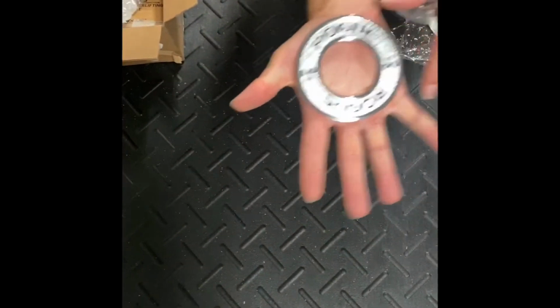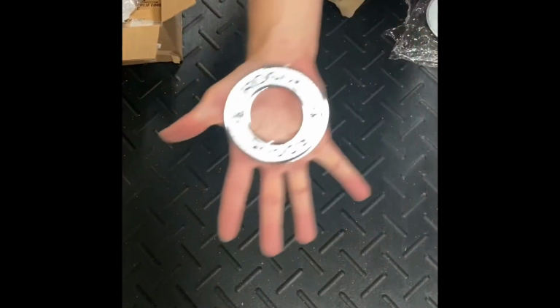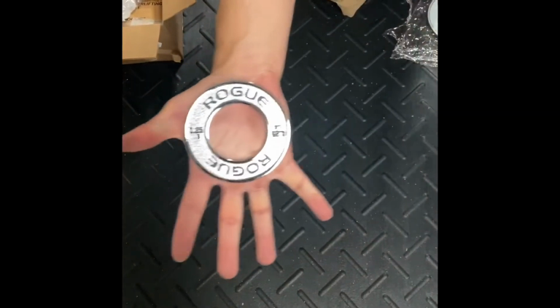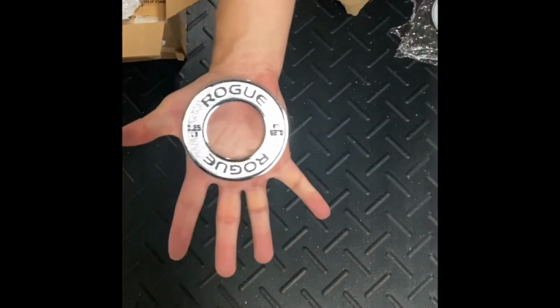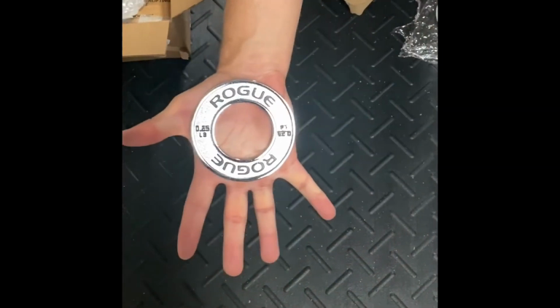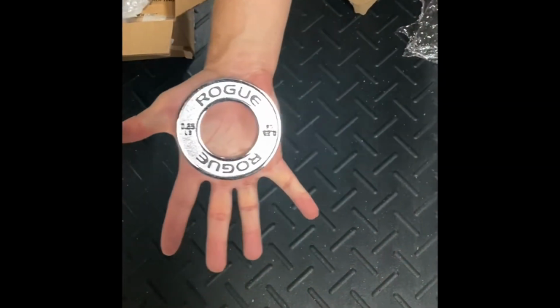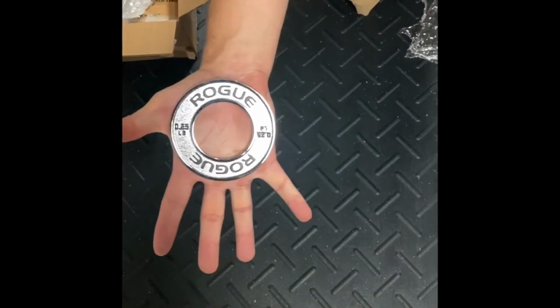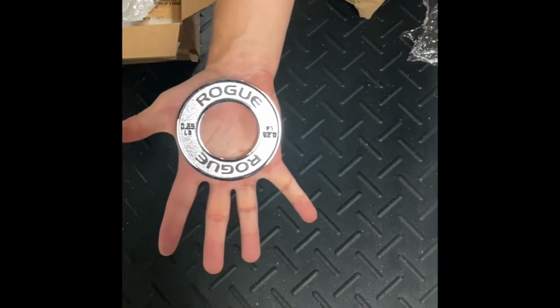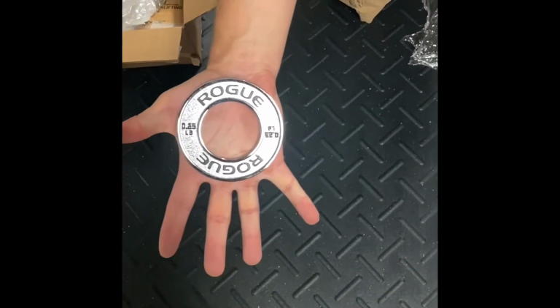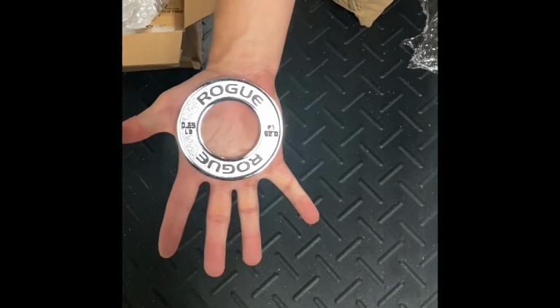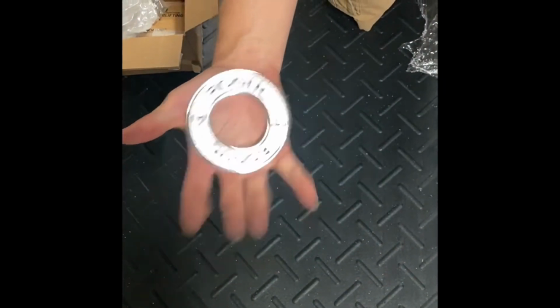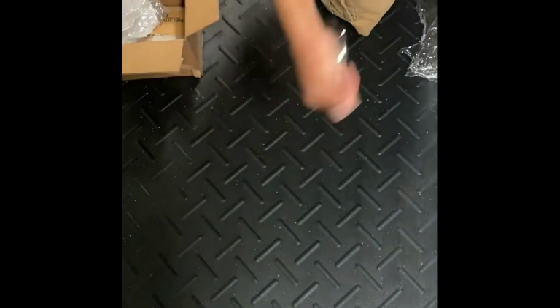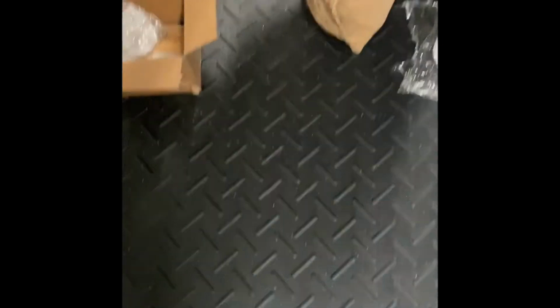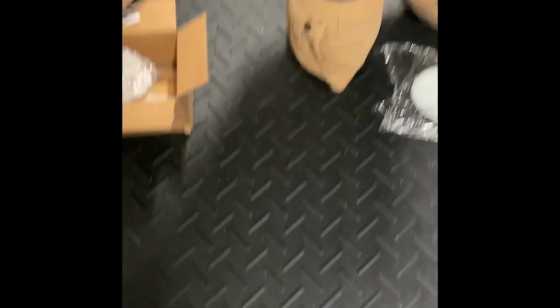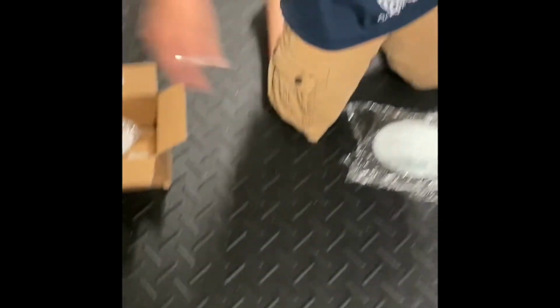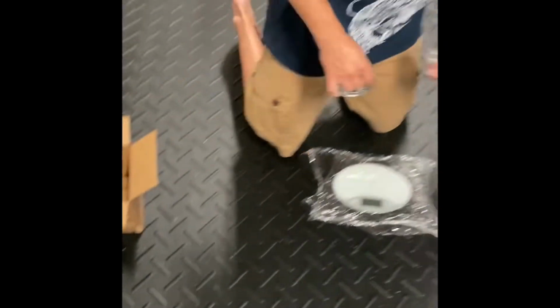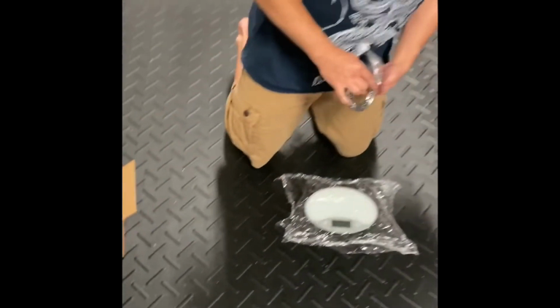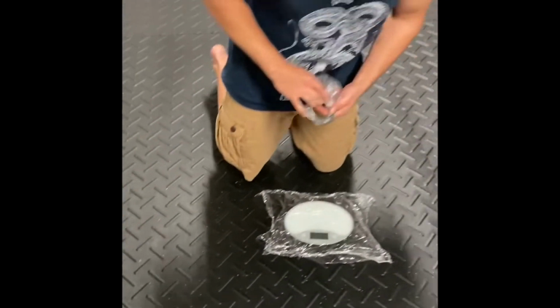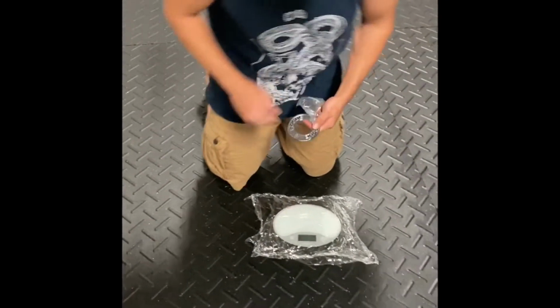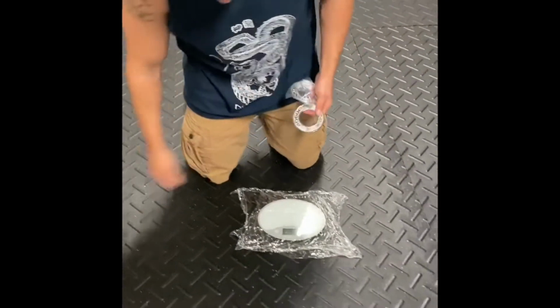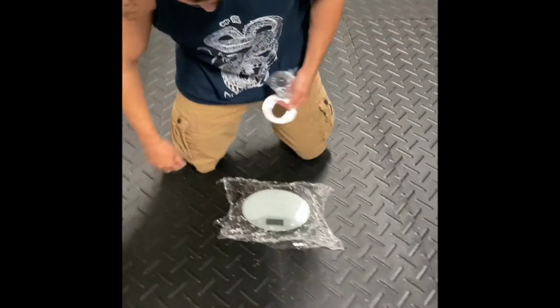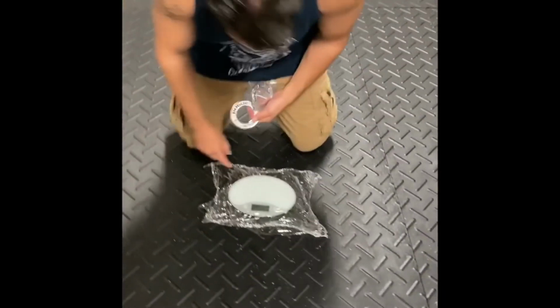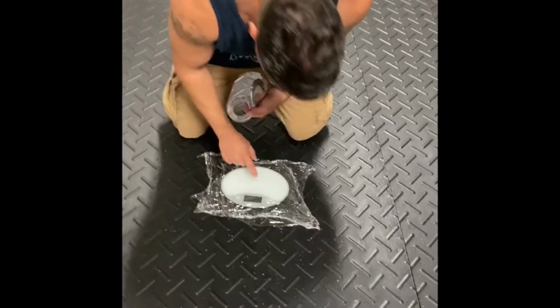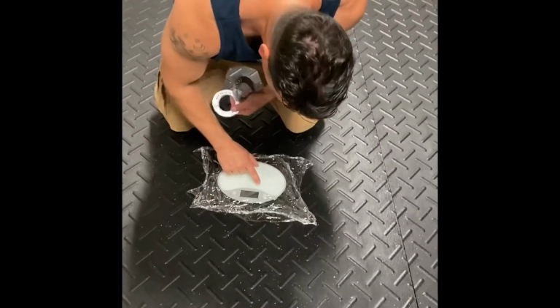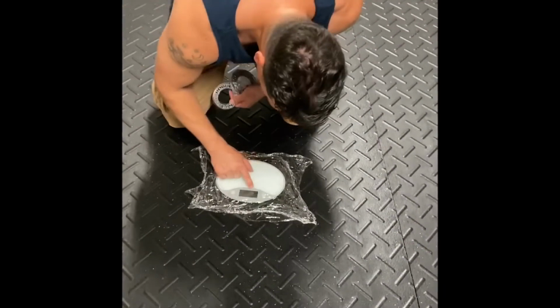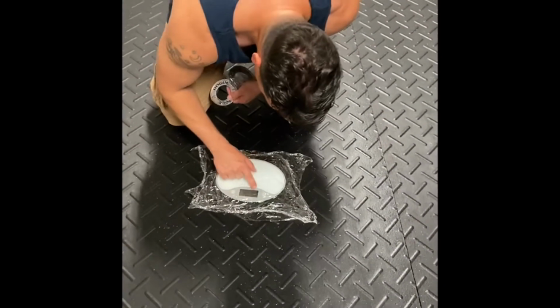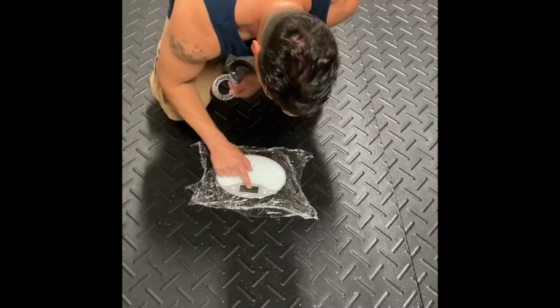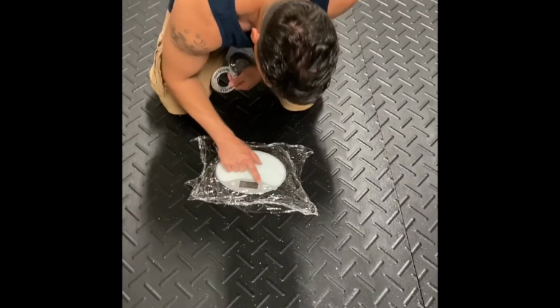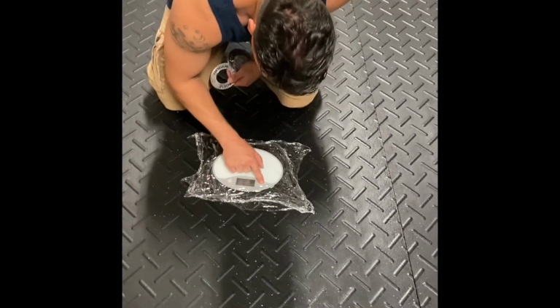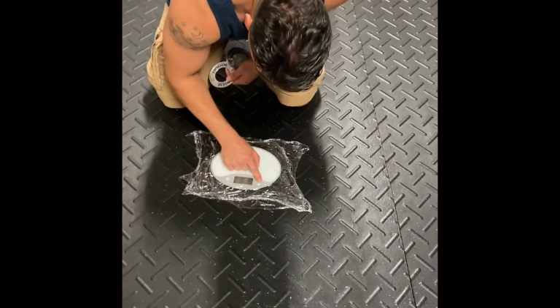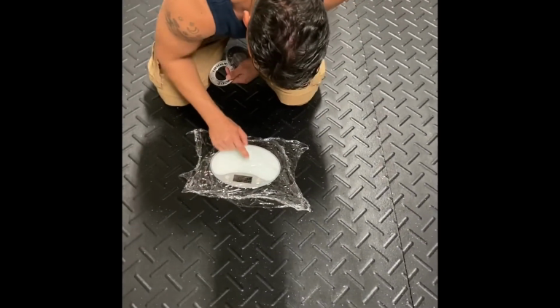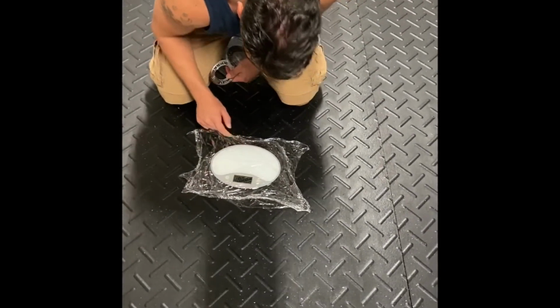Smaller than my palm — that's crazy. So we're going to try the first one right now. We're going to turn this on.